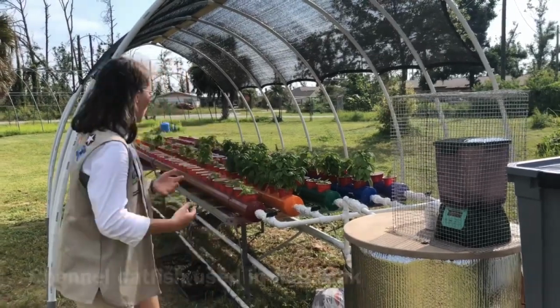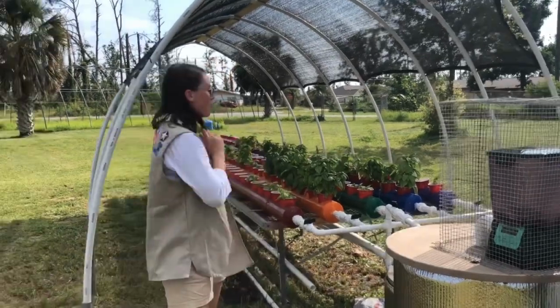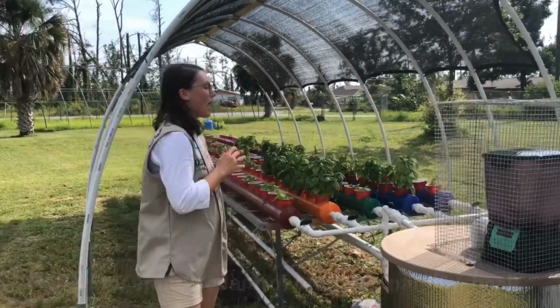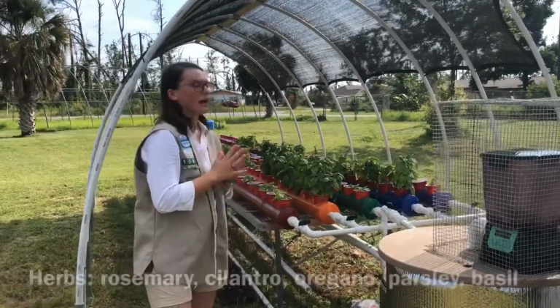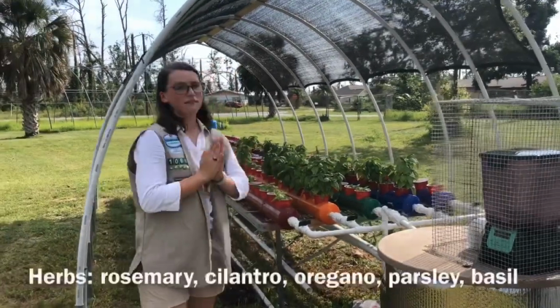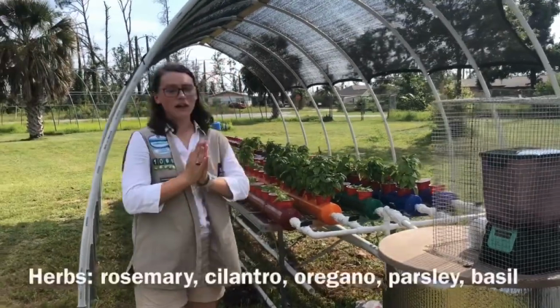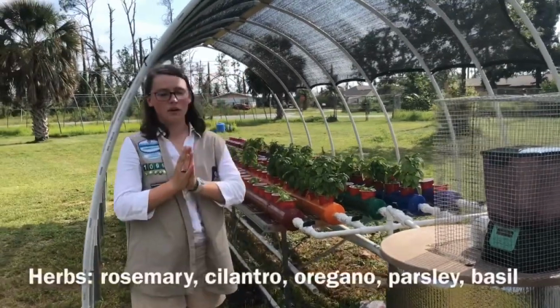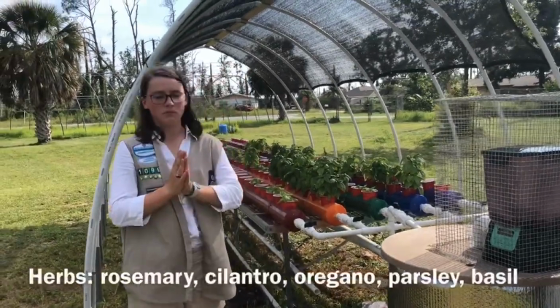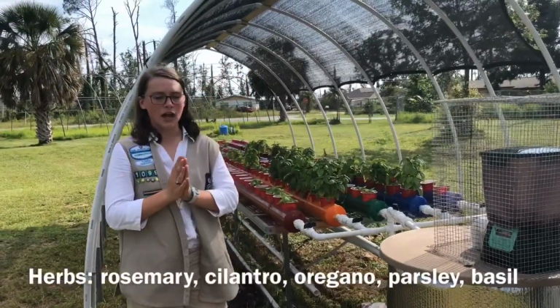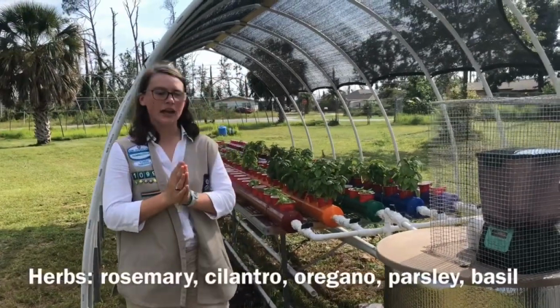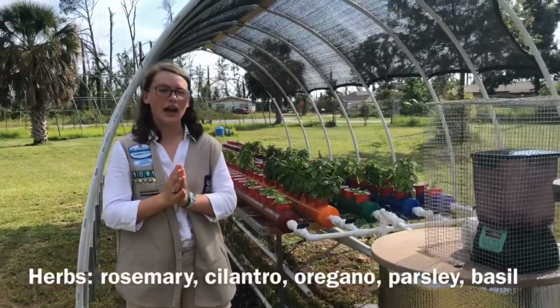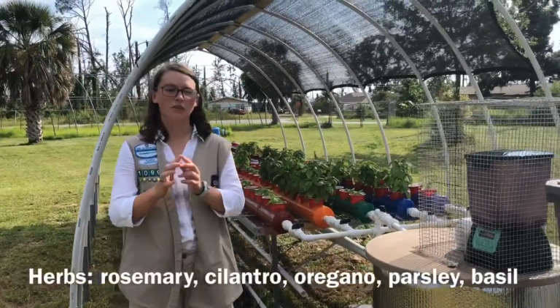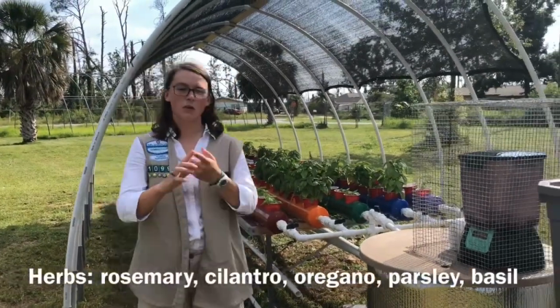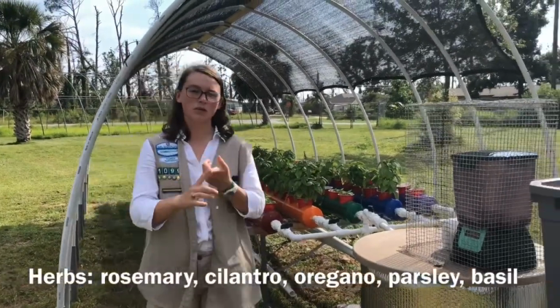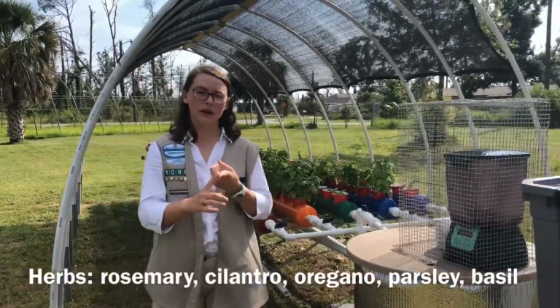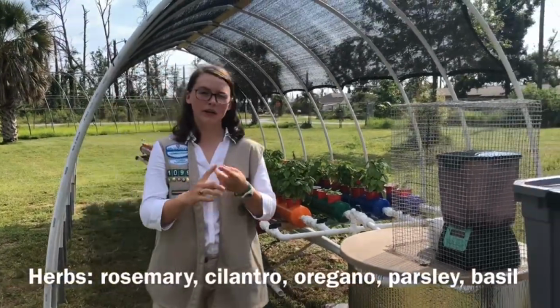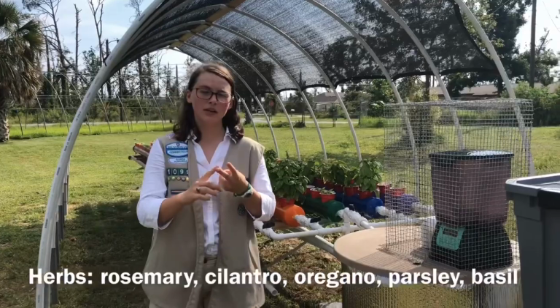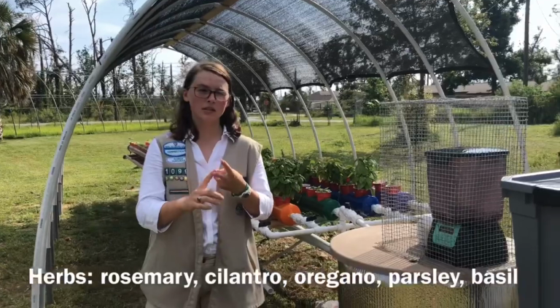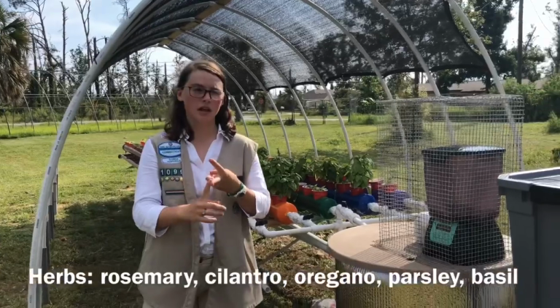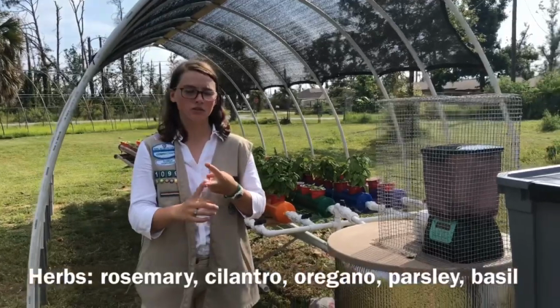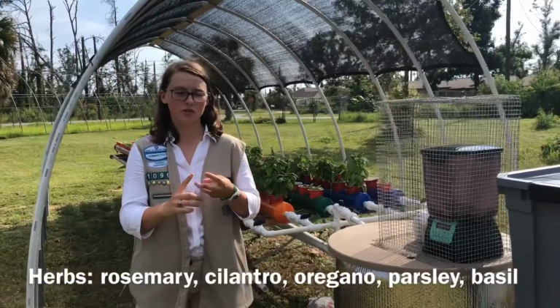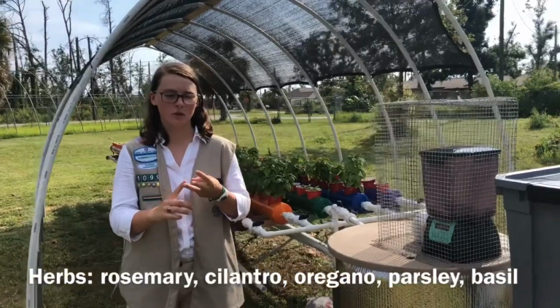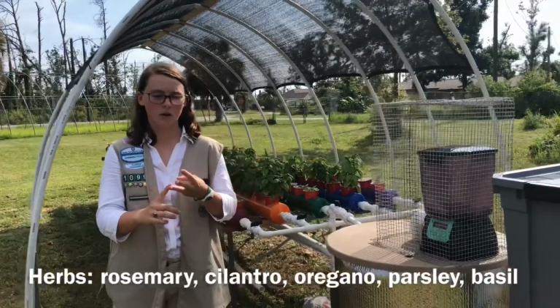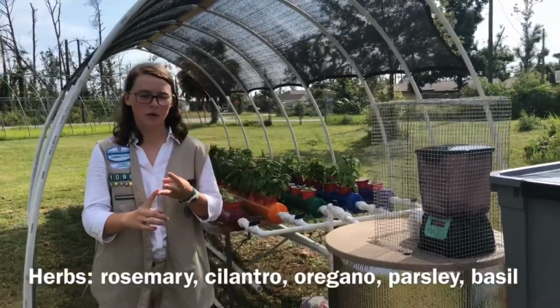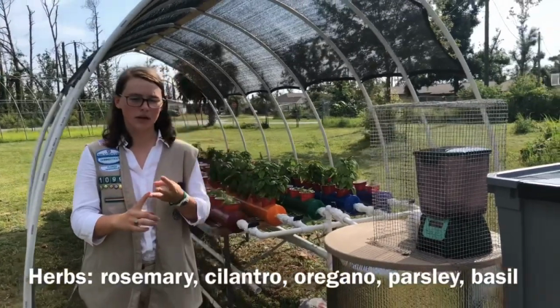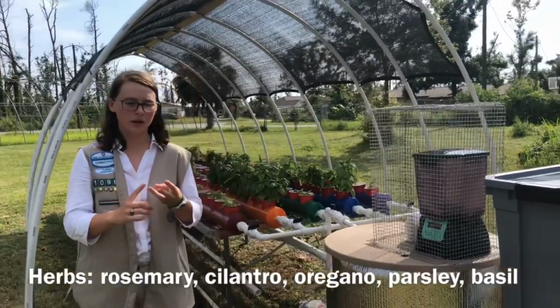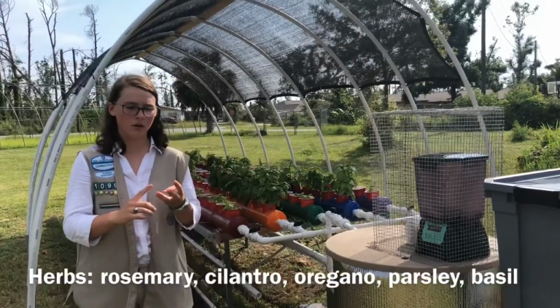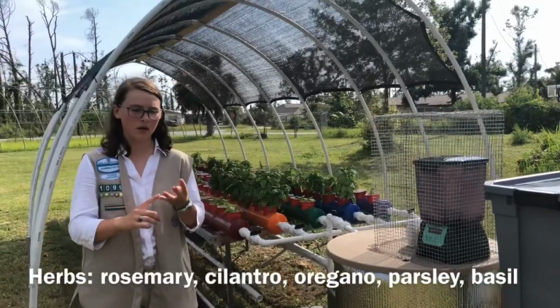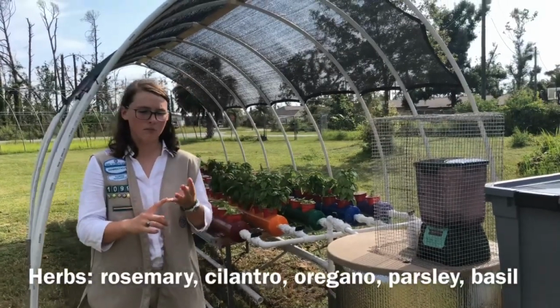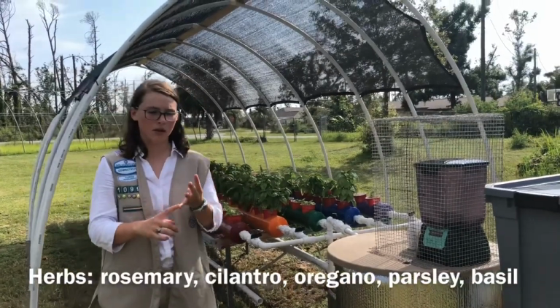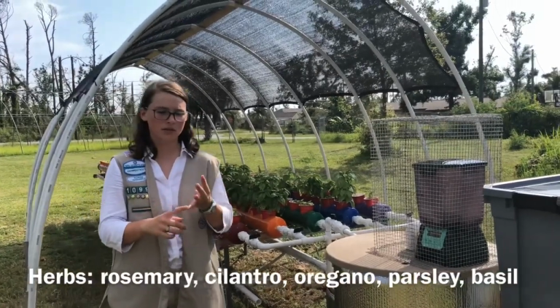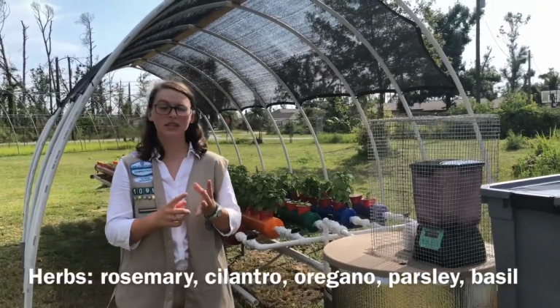I have five herbs: rosemary, cilantro, oregano, and parsley.